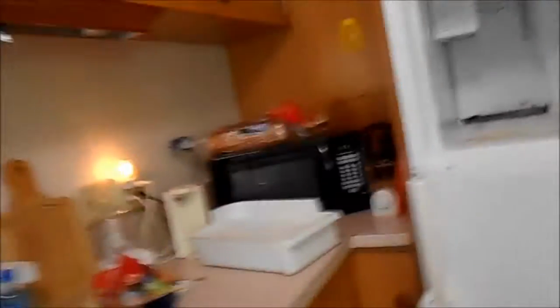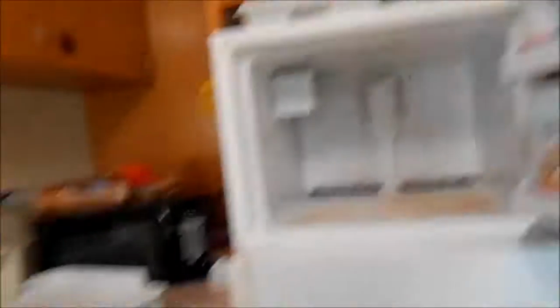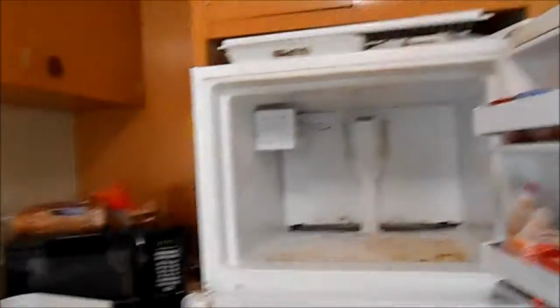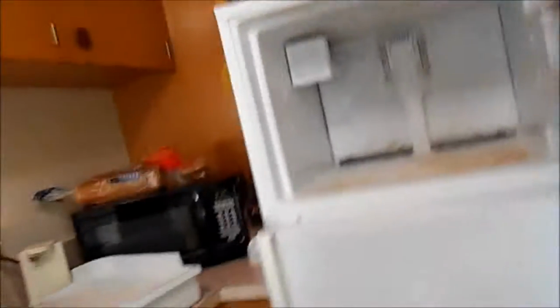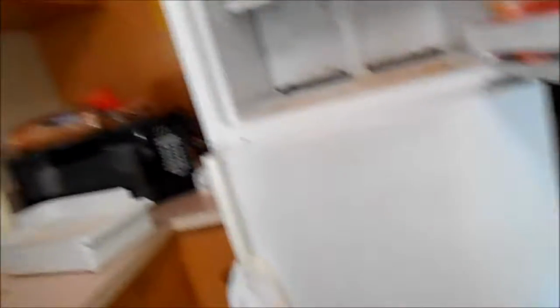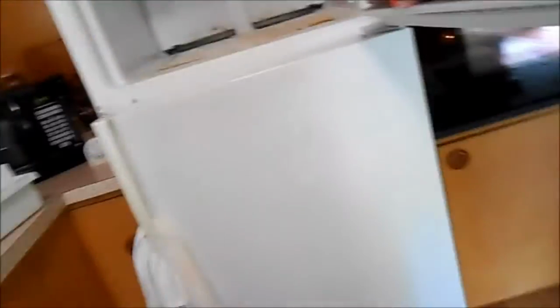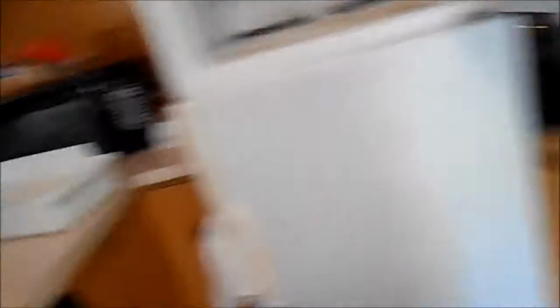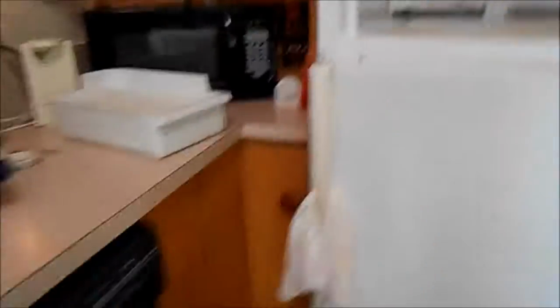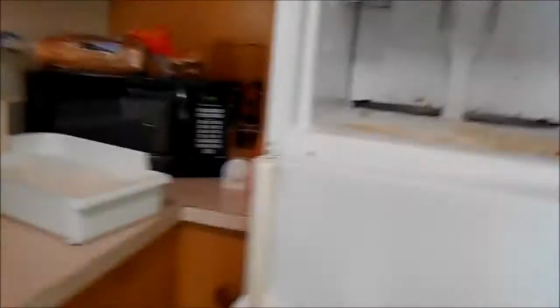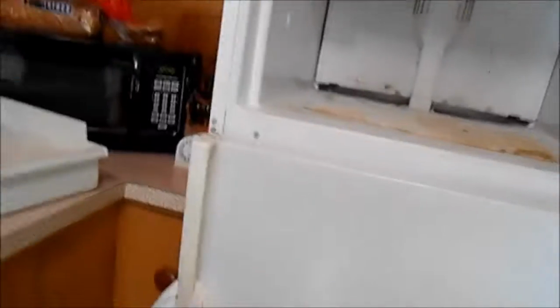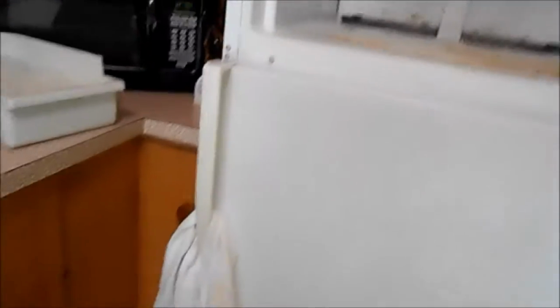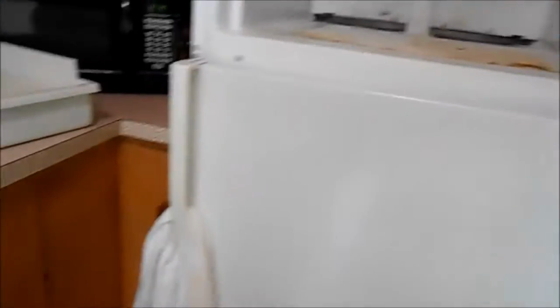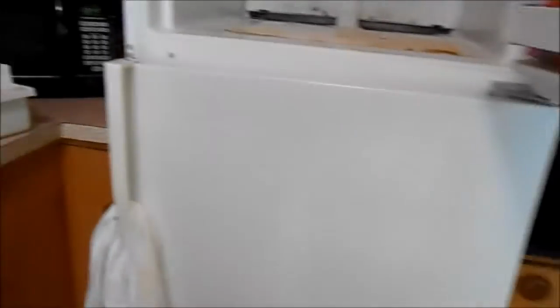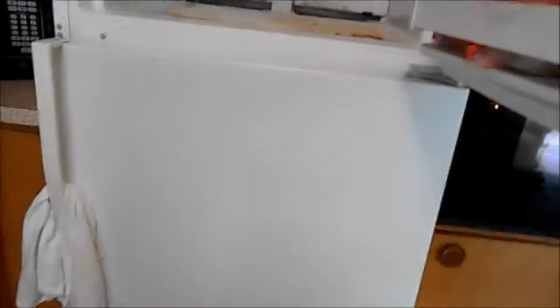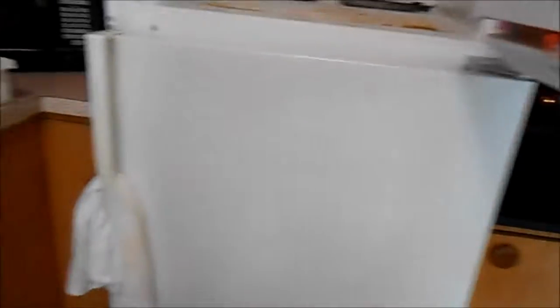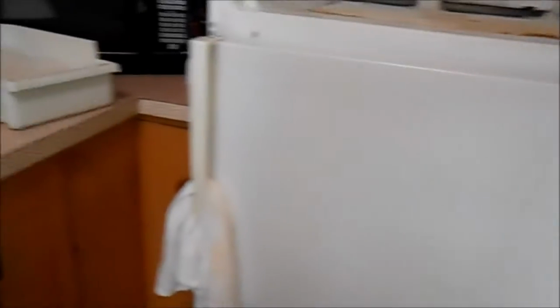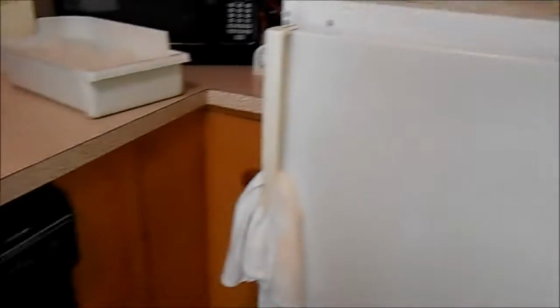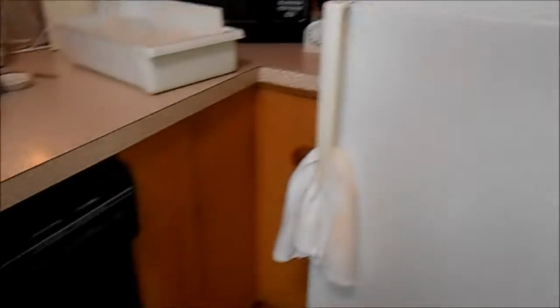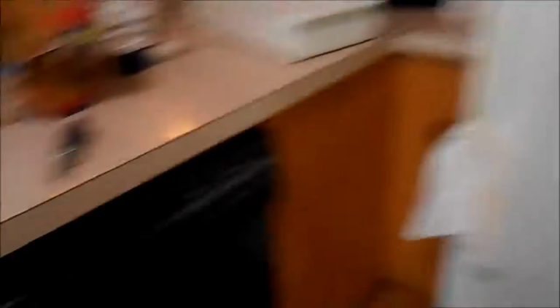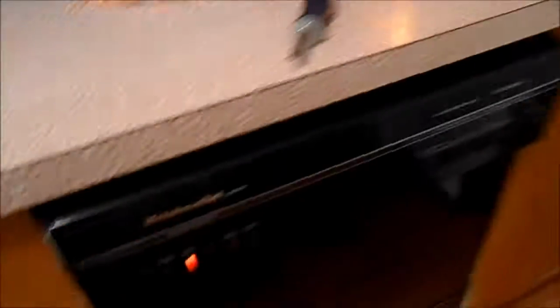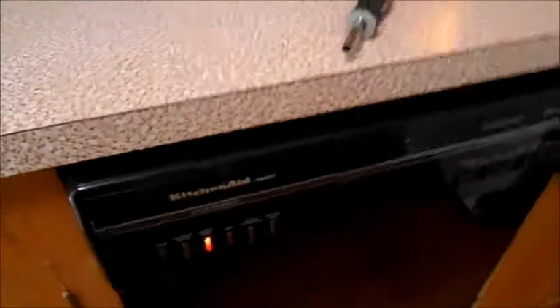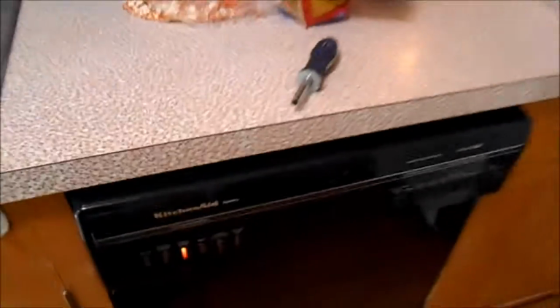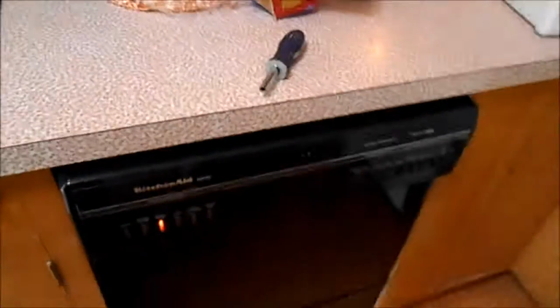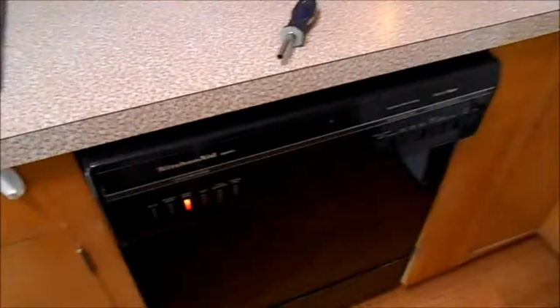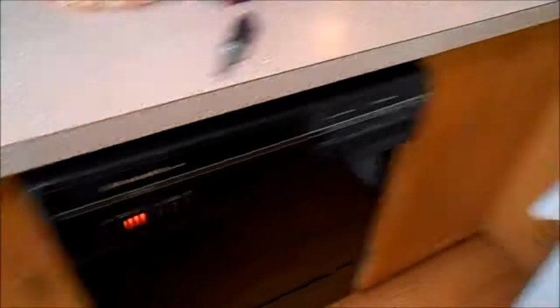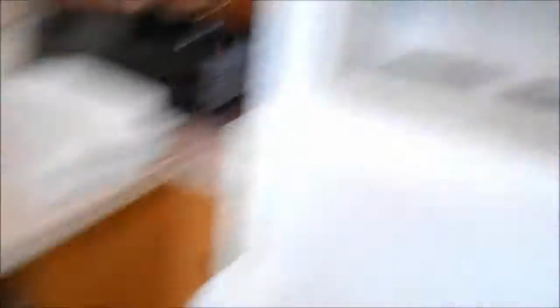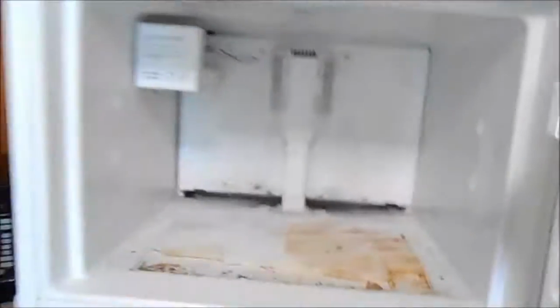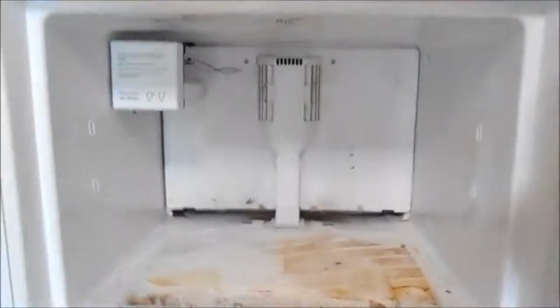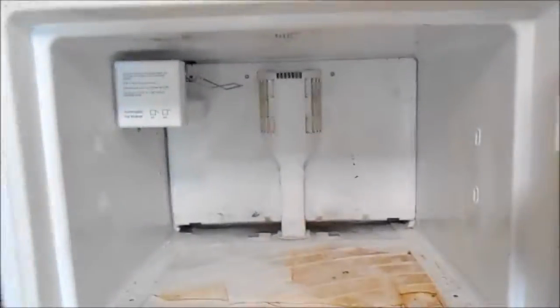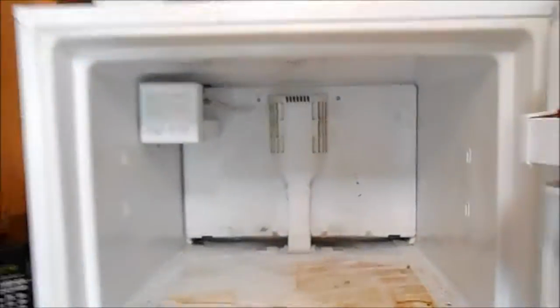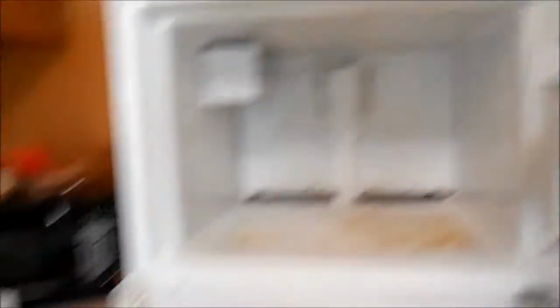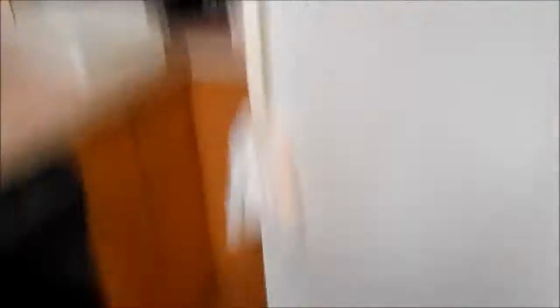Hey, it's Bill the Handyman up here in Northern California. How are you all doing today? Today we're looking at a couple things: dishwasher, refrigerator.